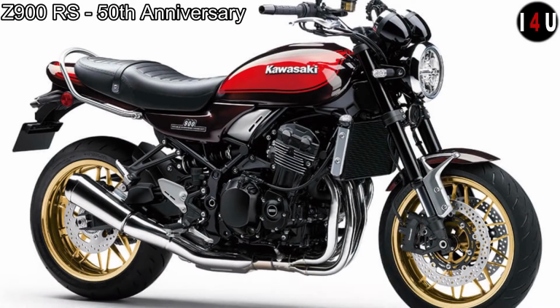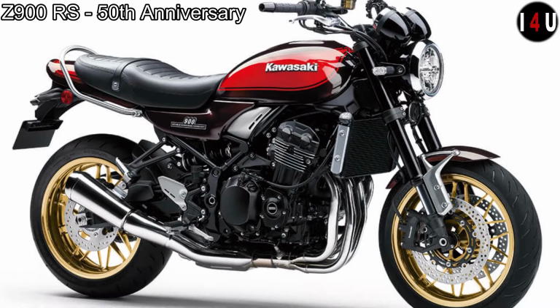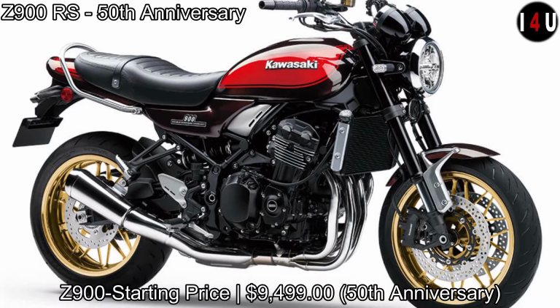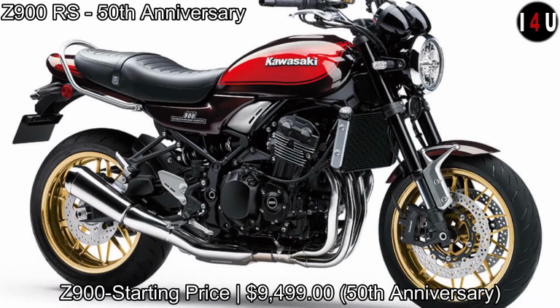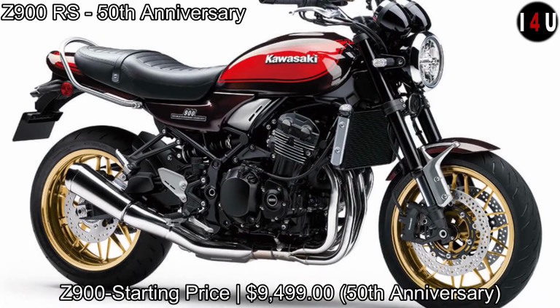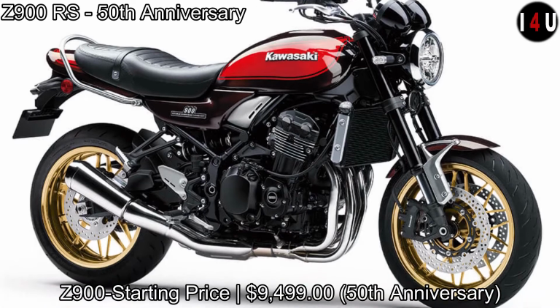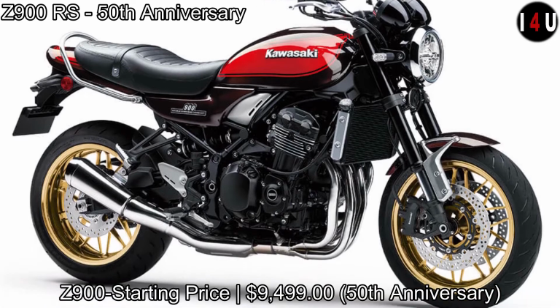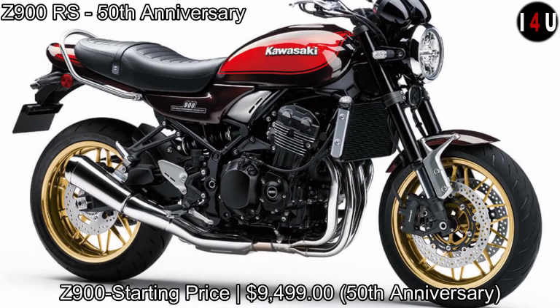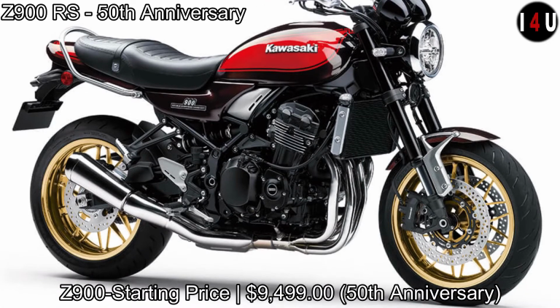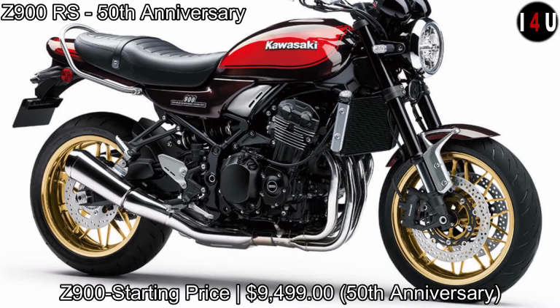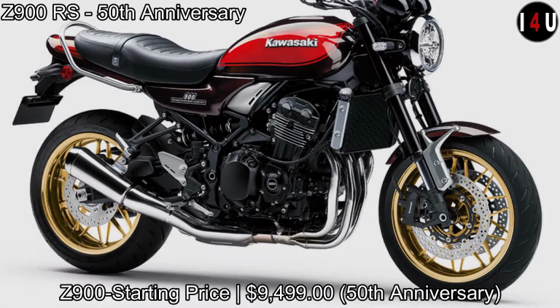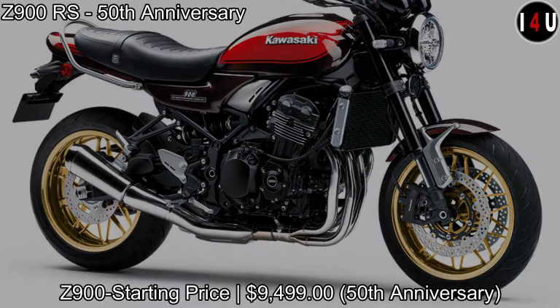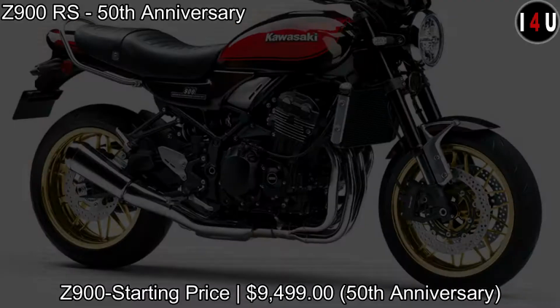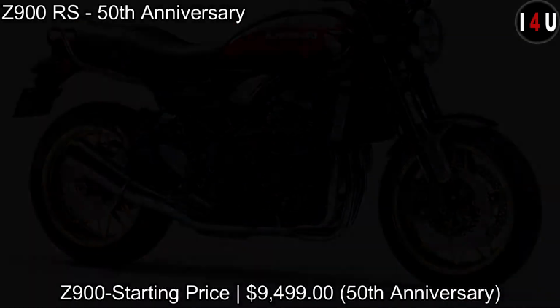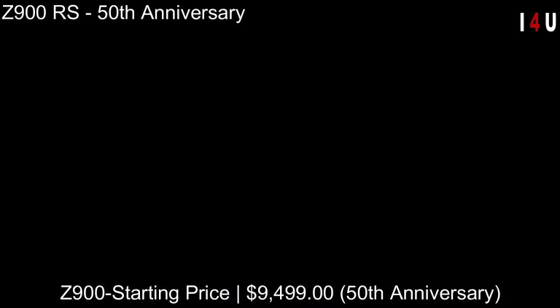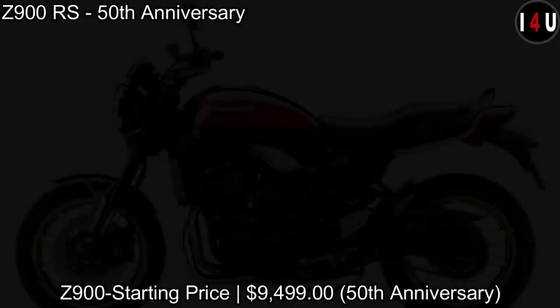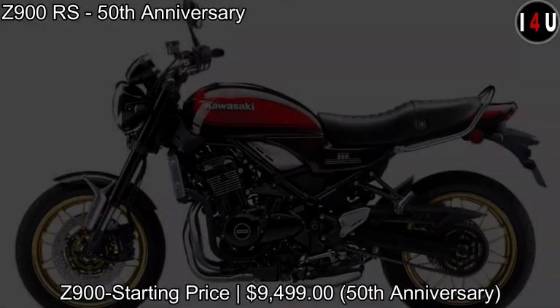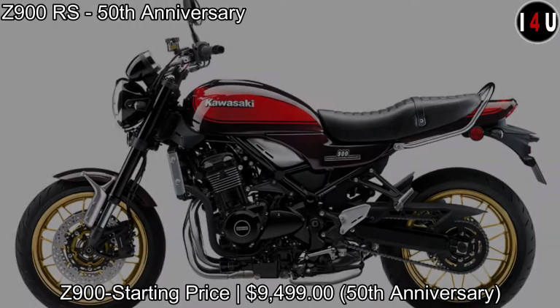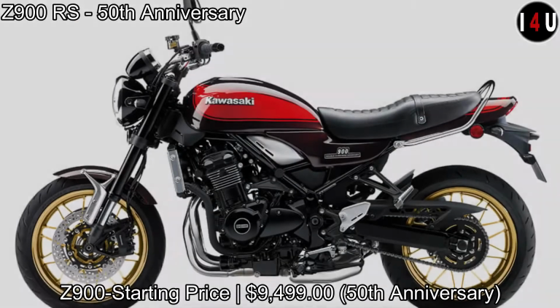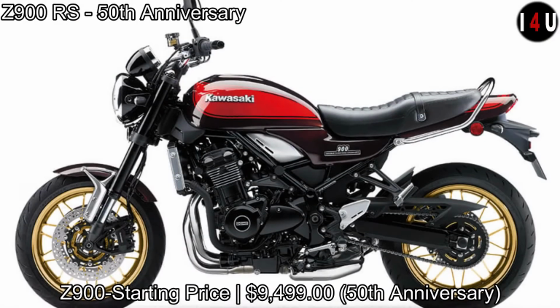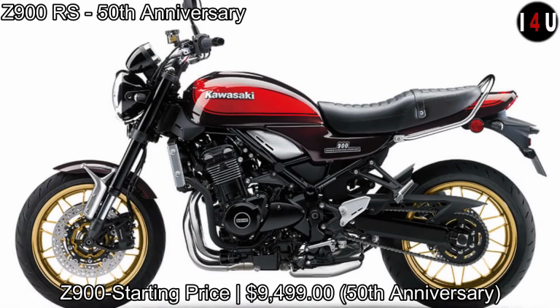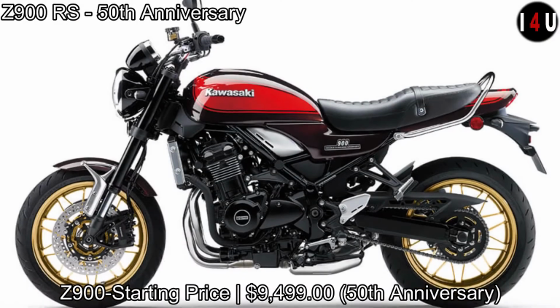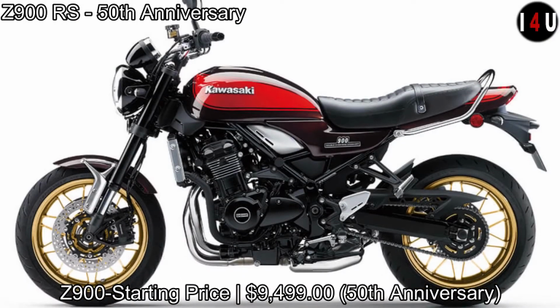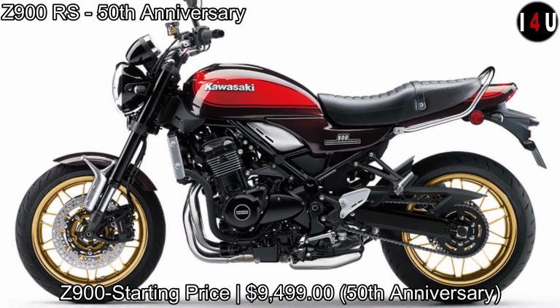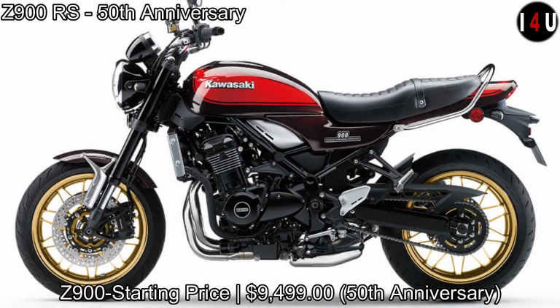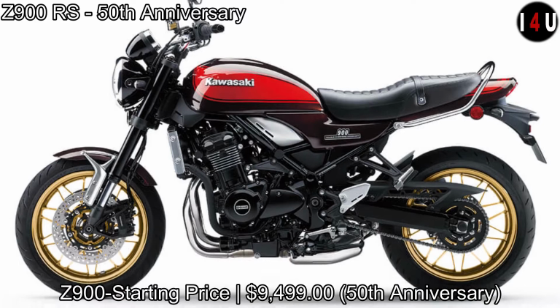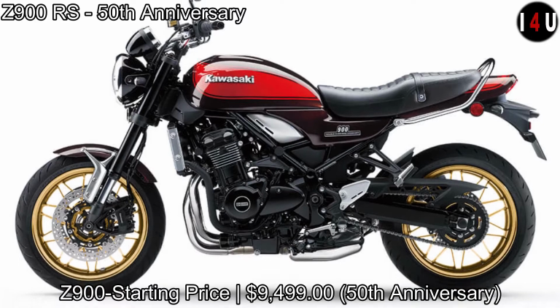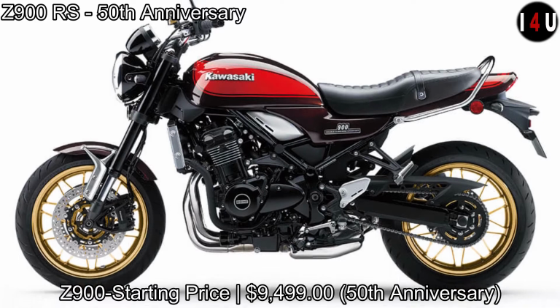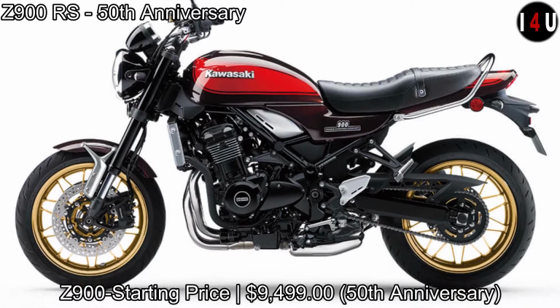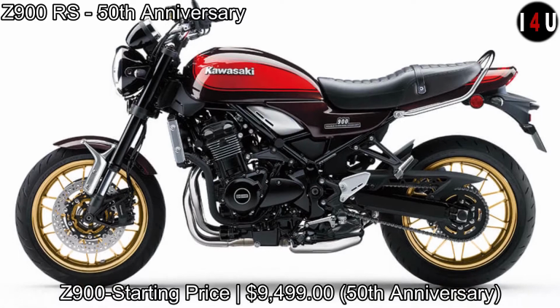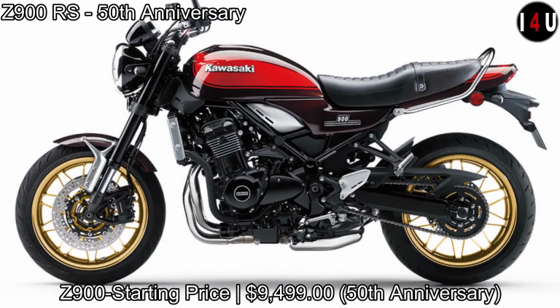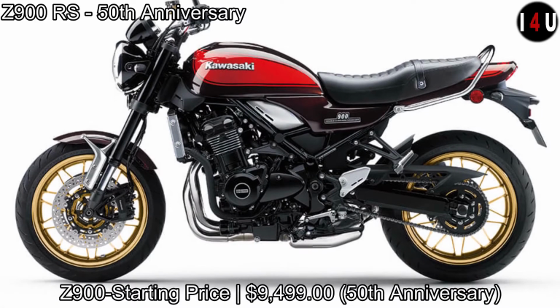And the starting price of the Z900 50th anniversary is $9,499.